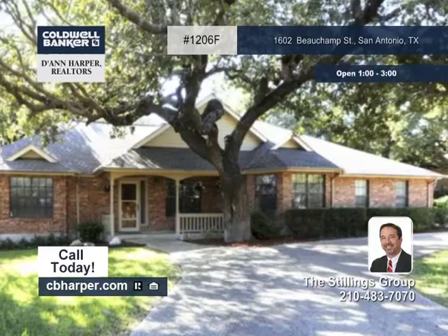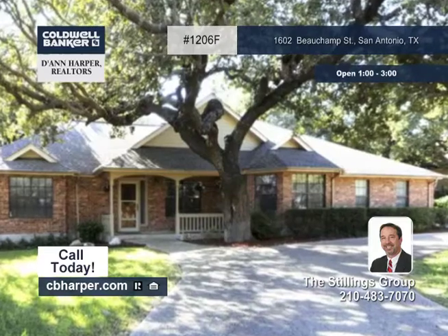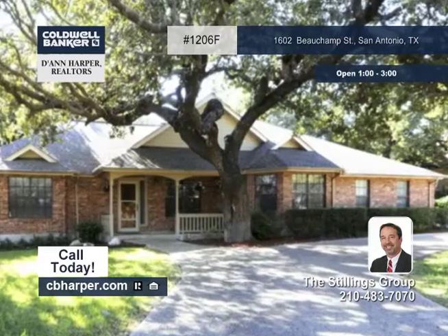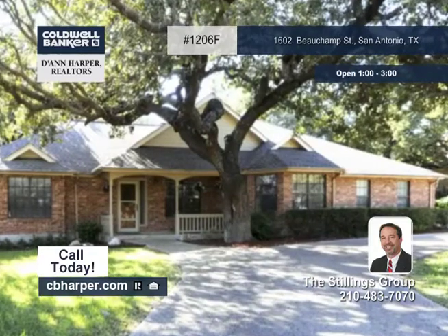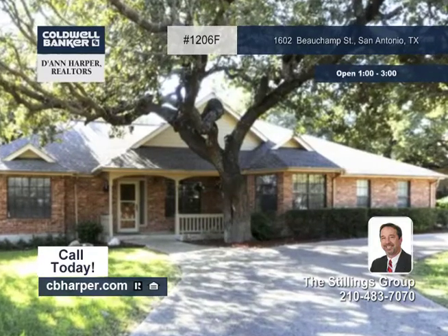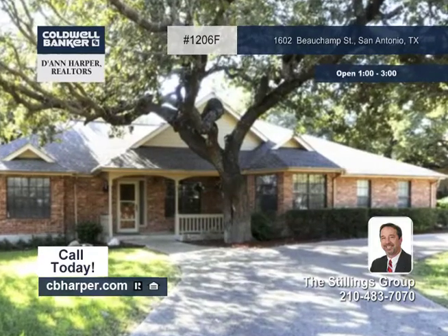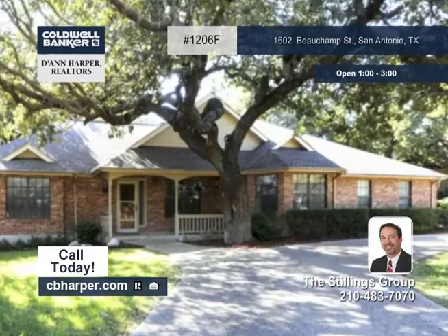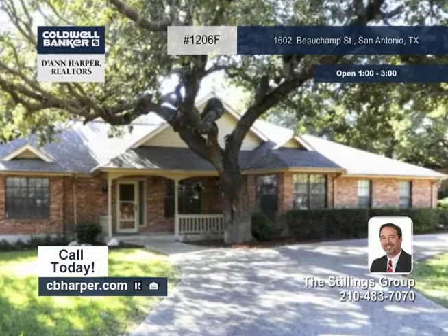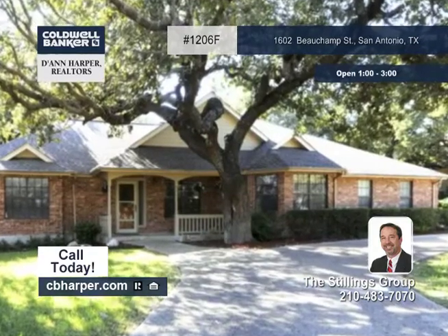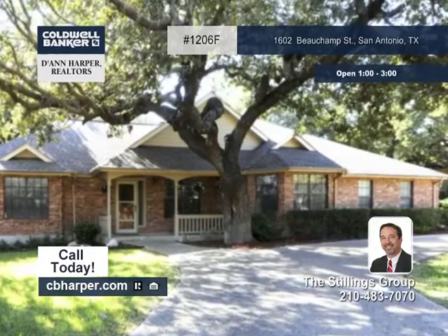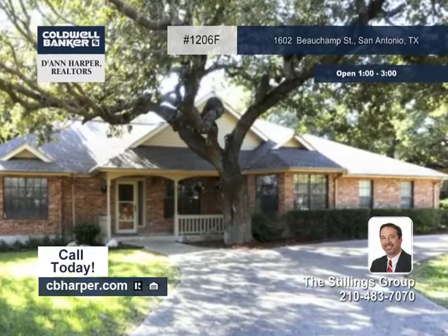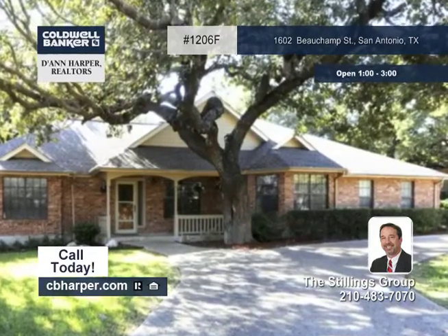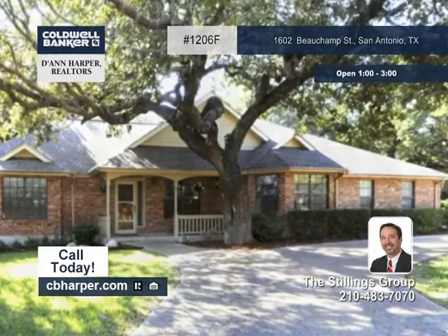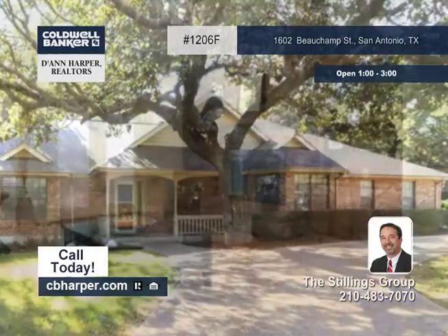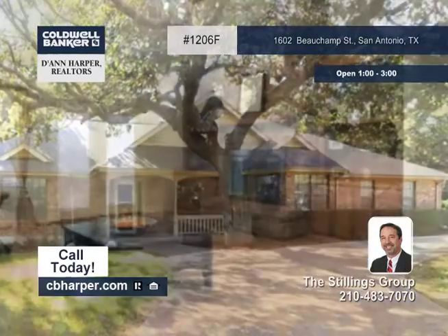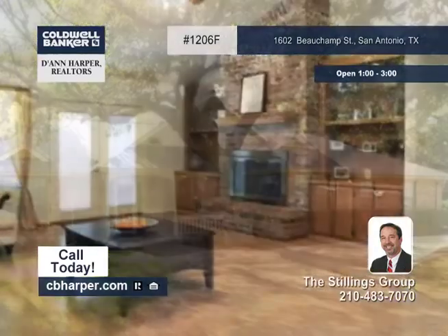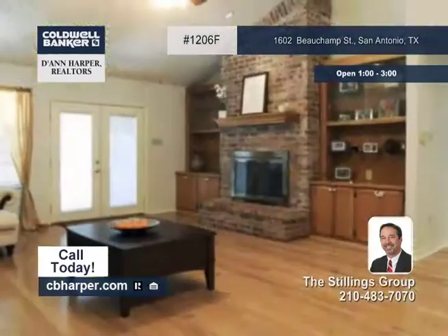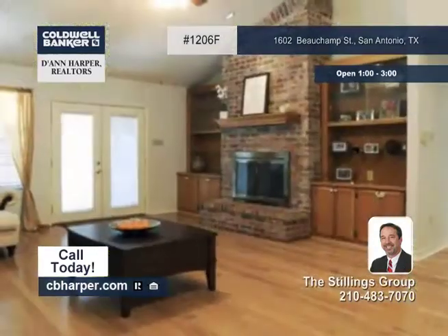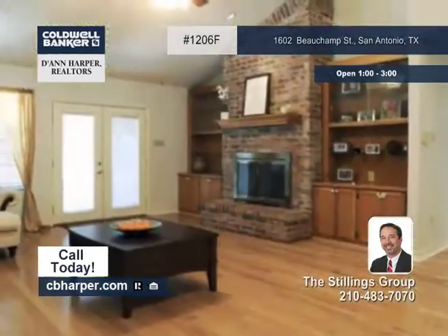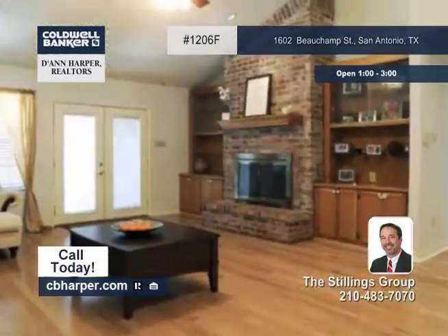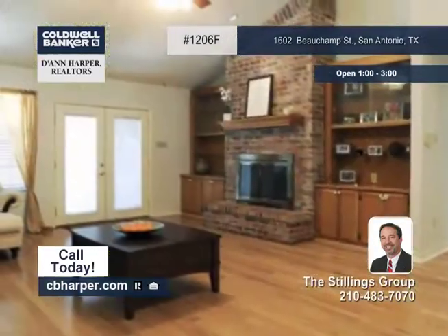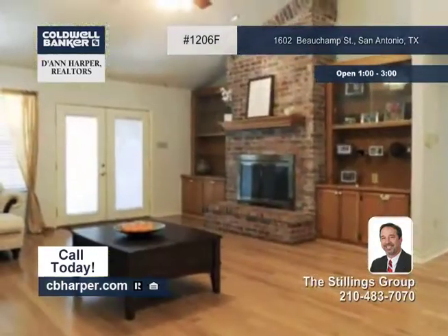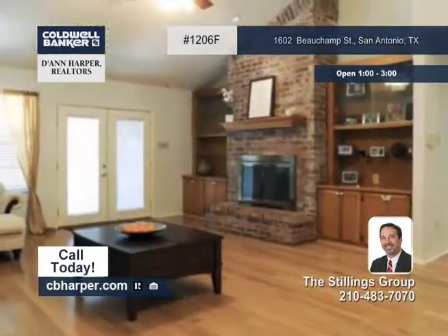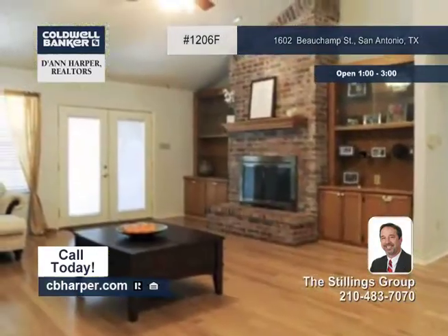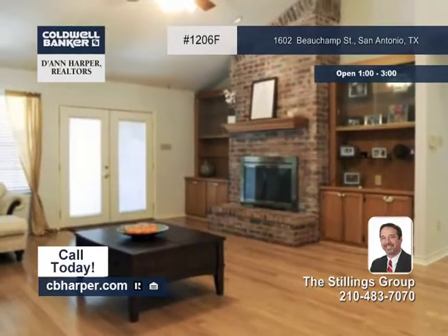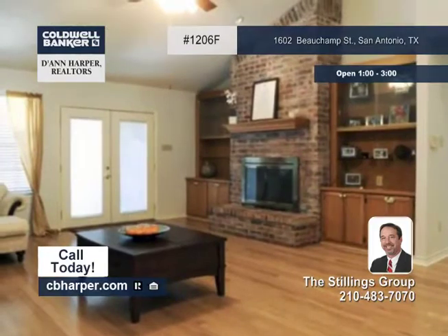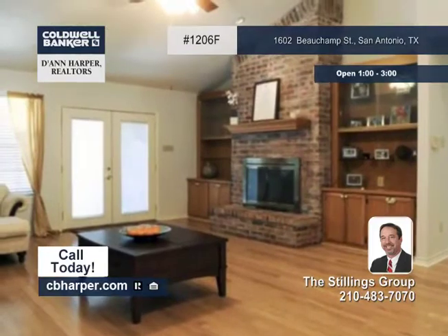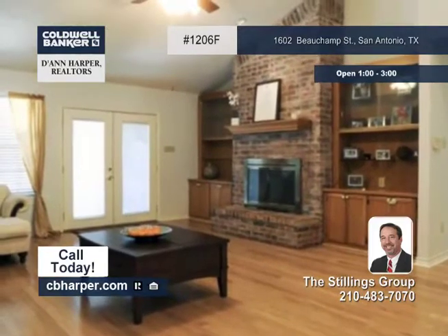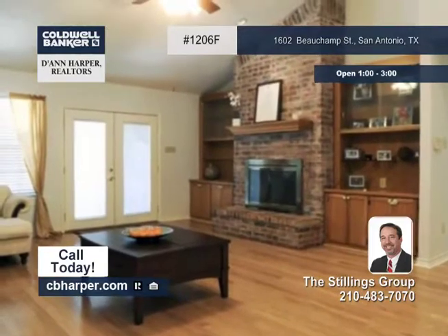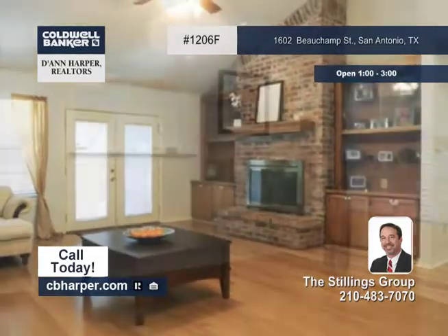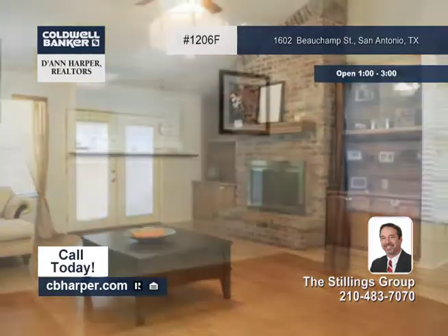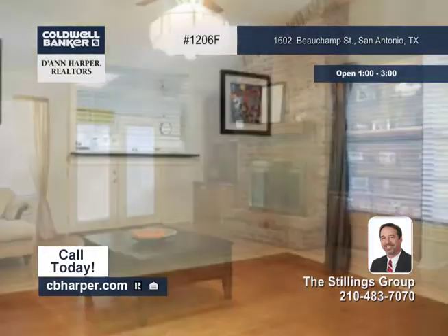The Stillings Group would be delighted to show you this immaculate four-bedroom, three-bath home in North Castle Hills.